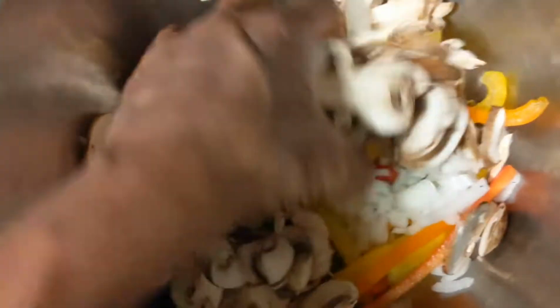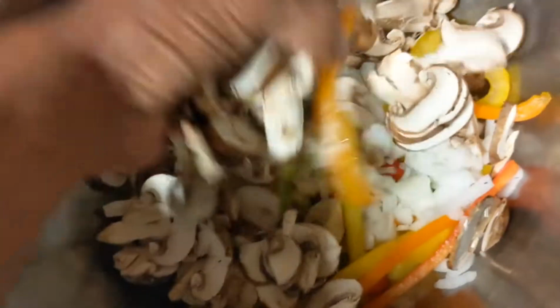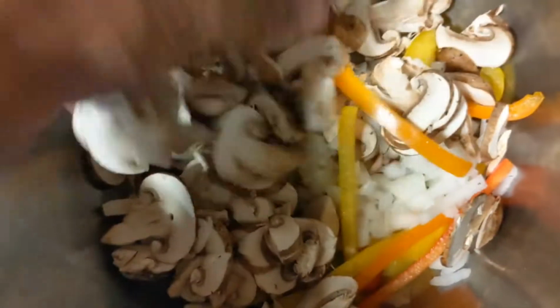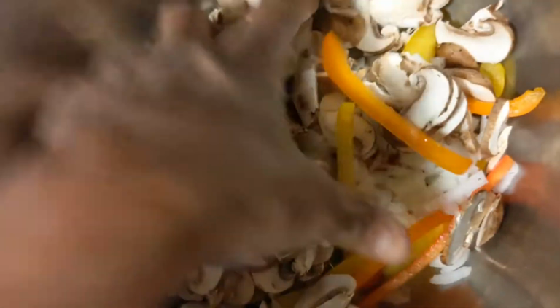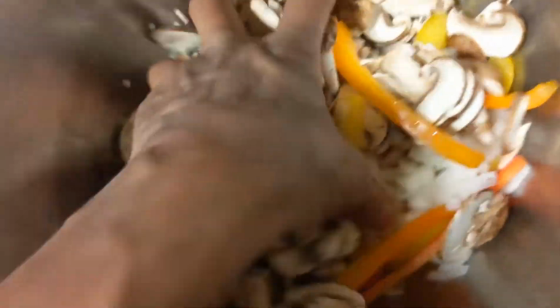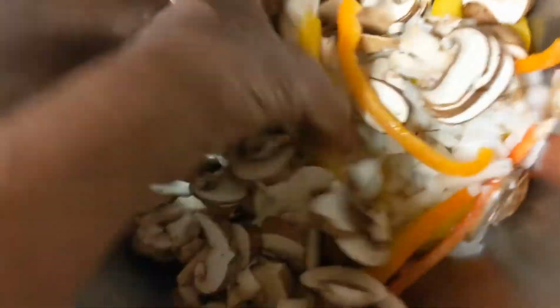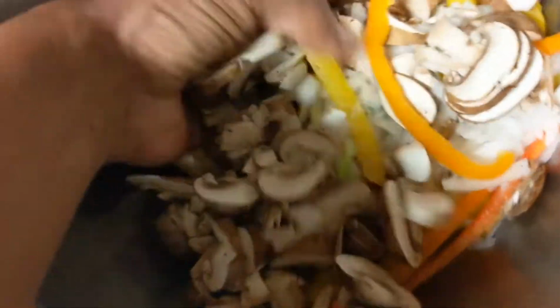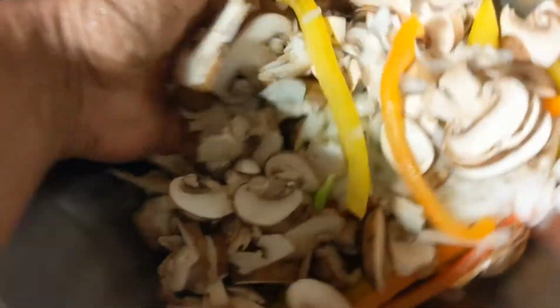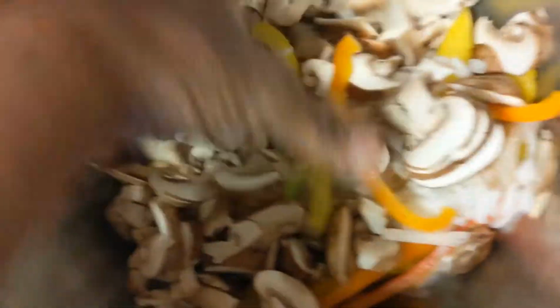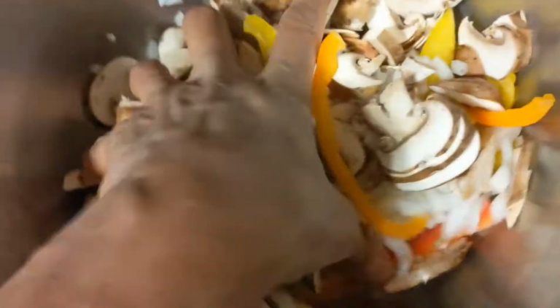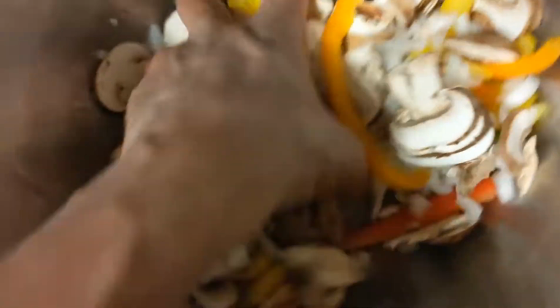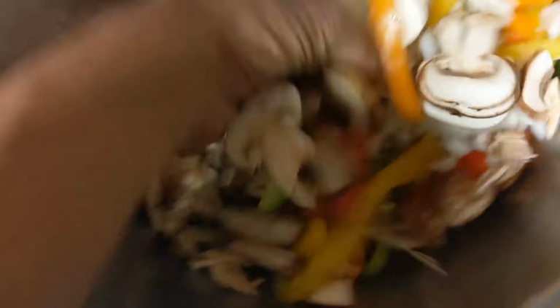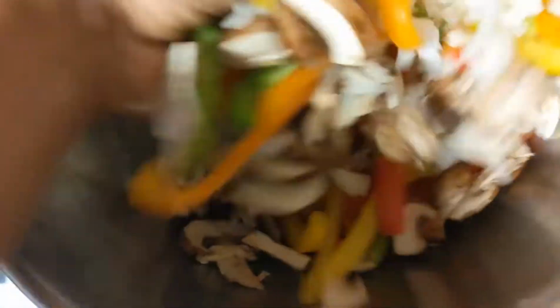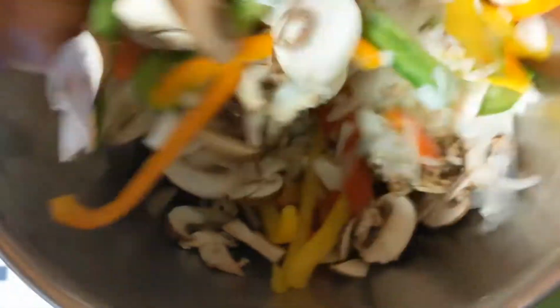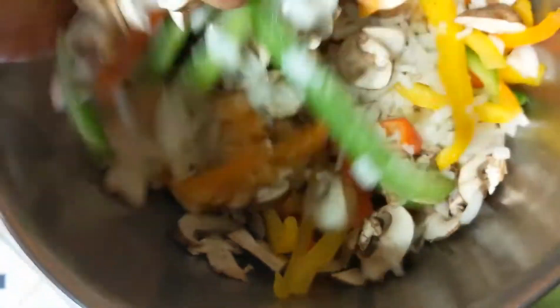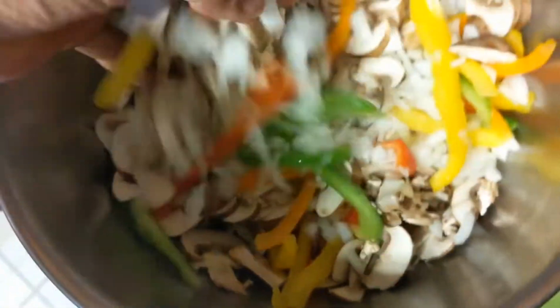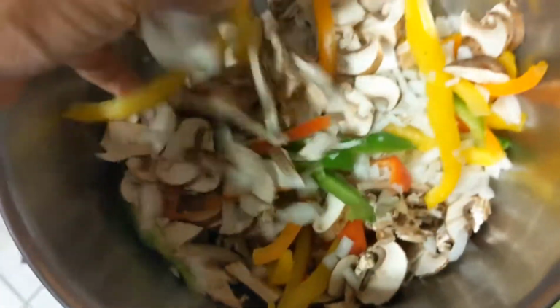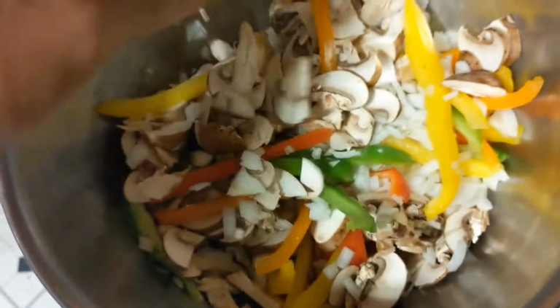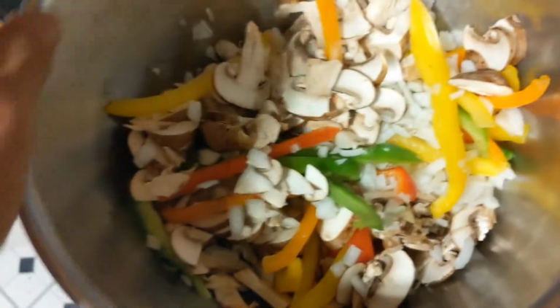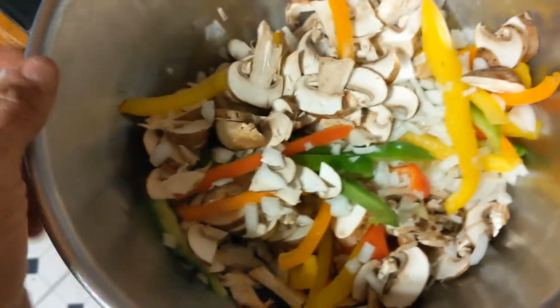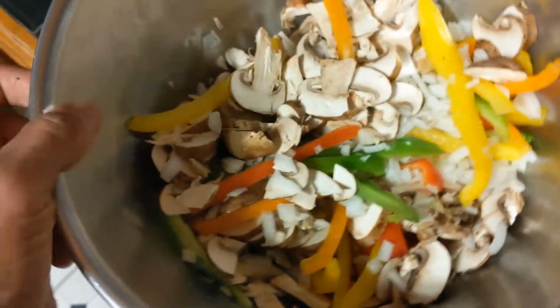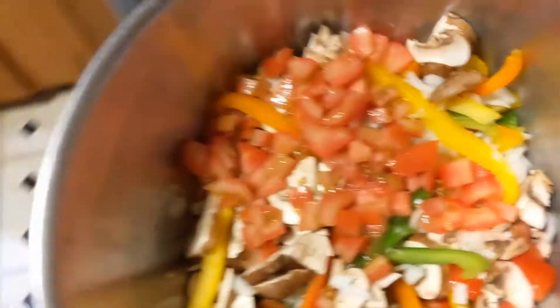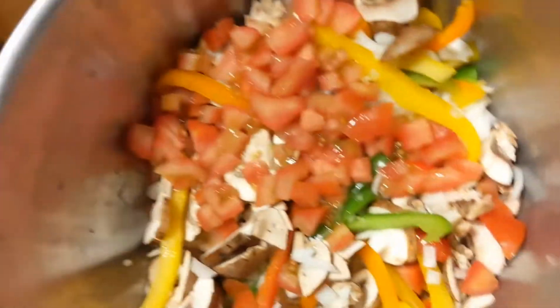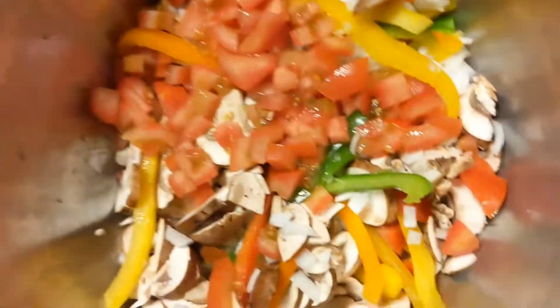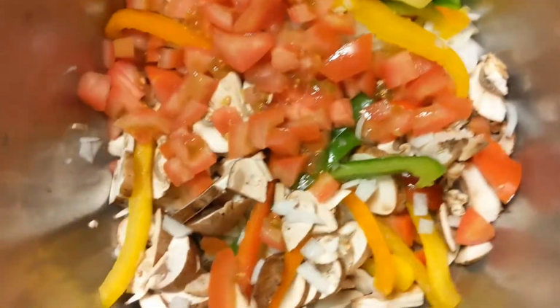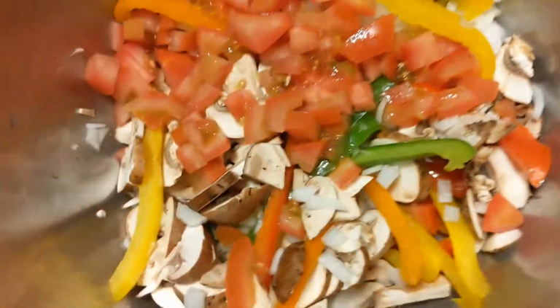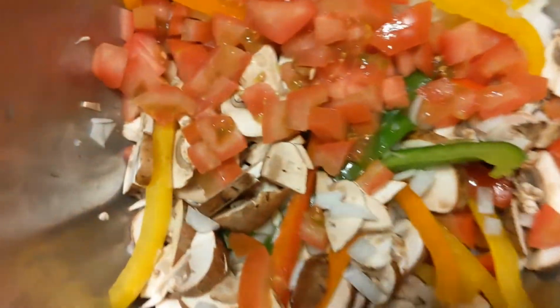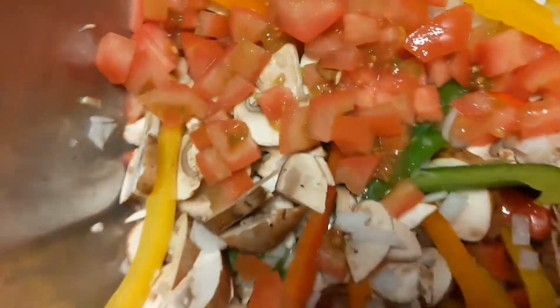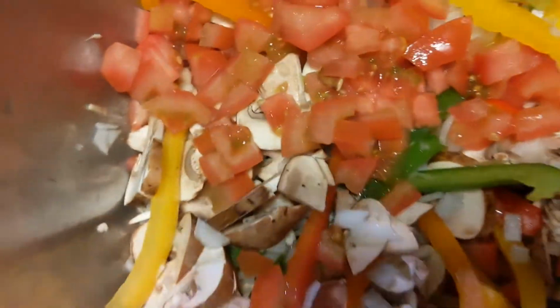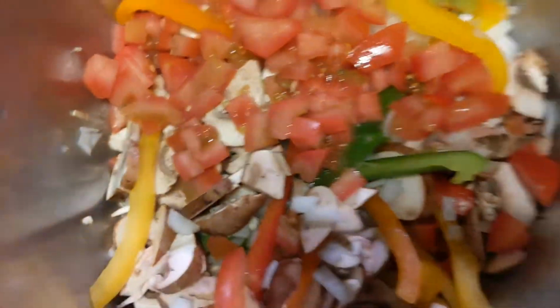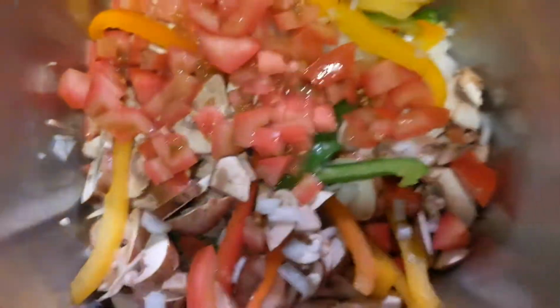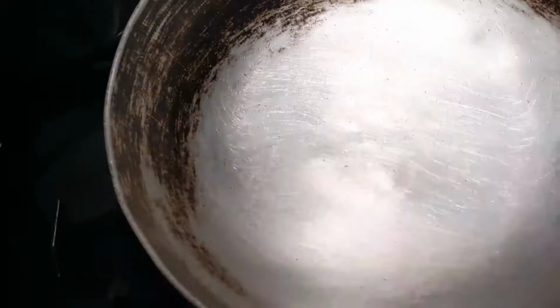Mix it all together. My mom chopped up the peppers earlier, so threw it all together. There's the tomatoes.